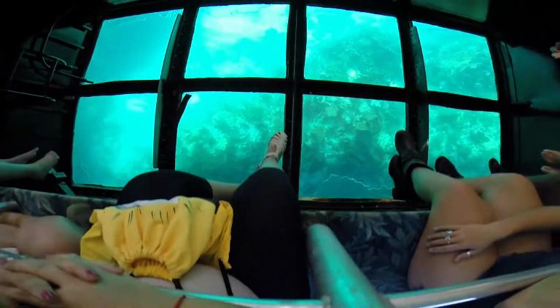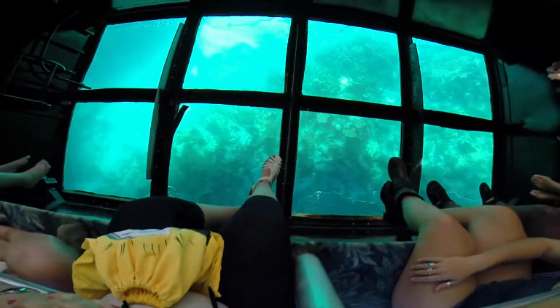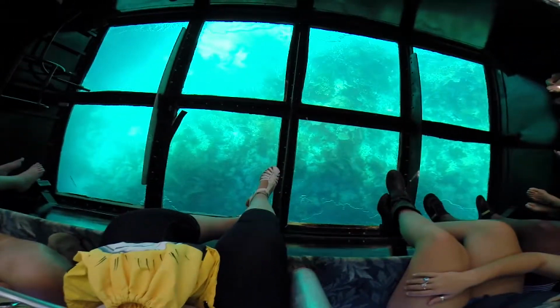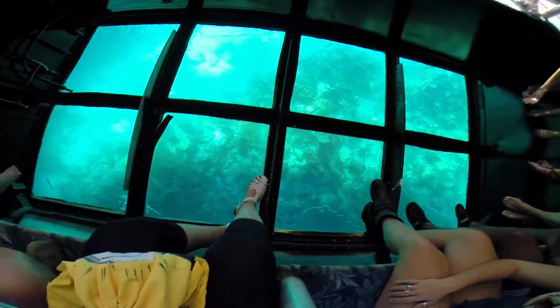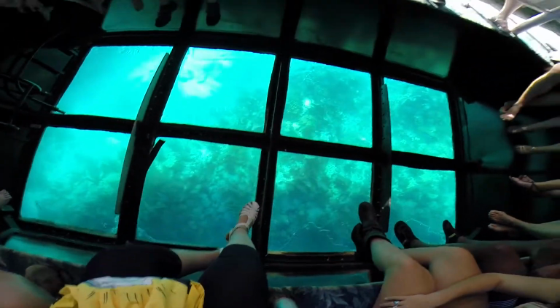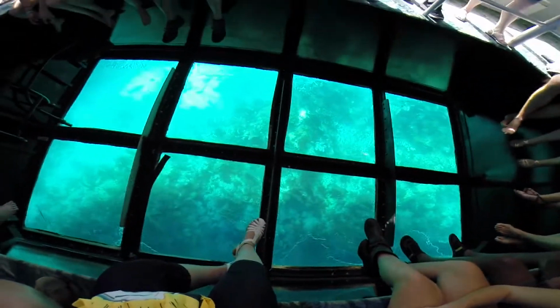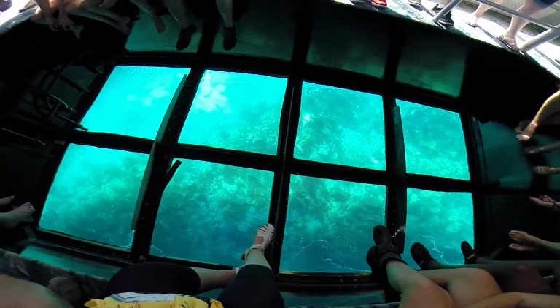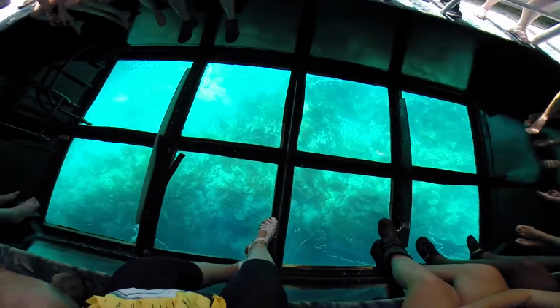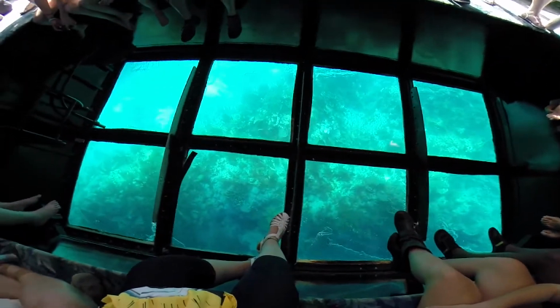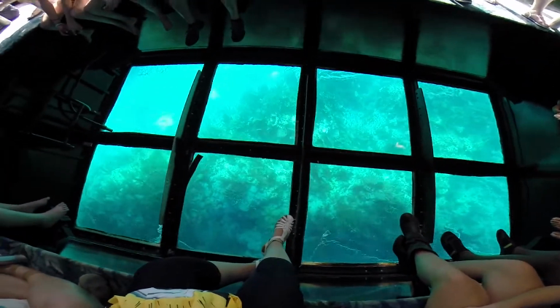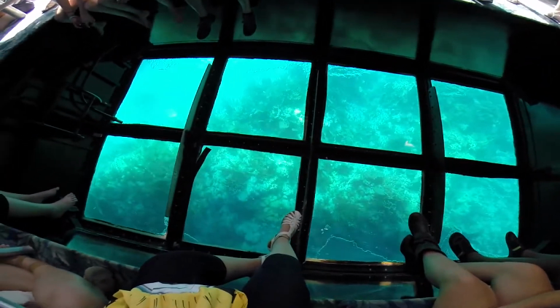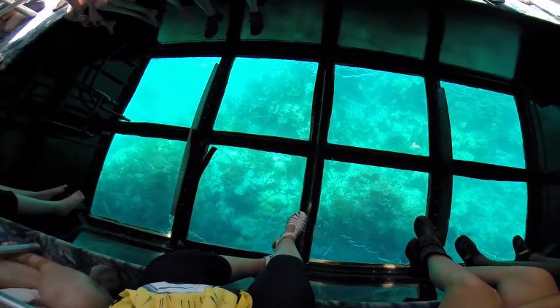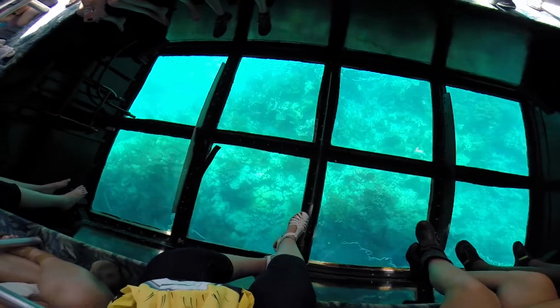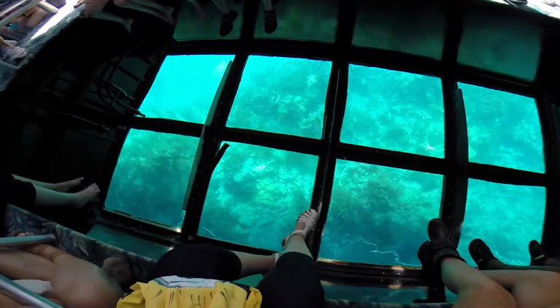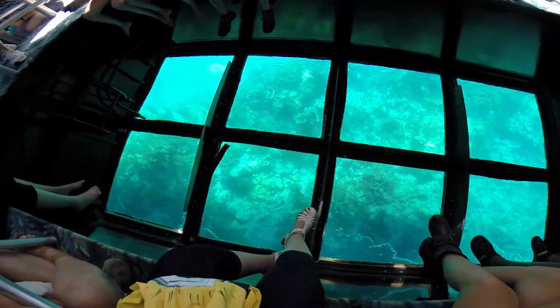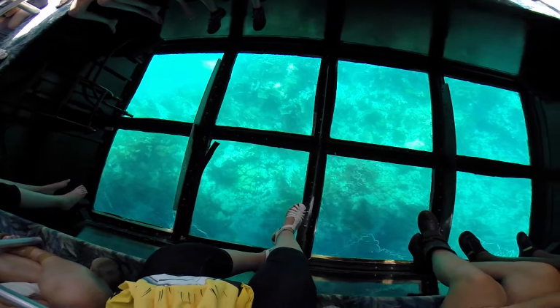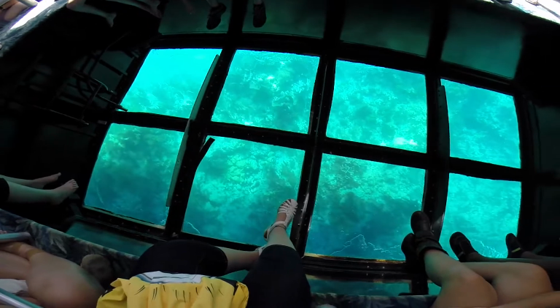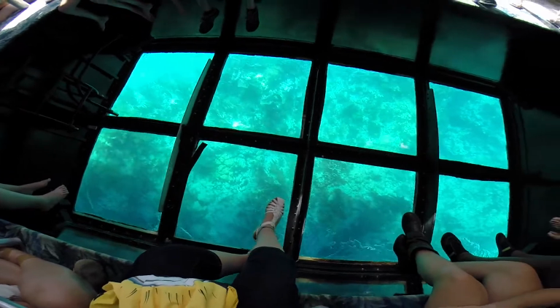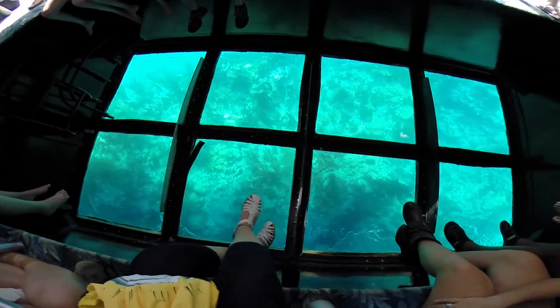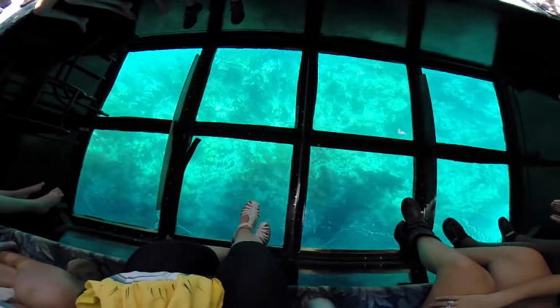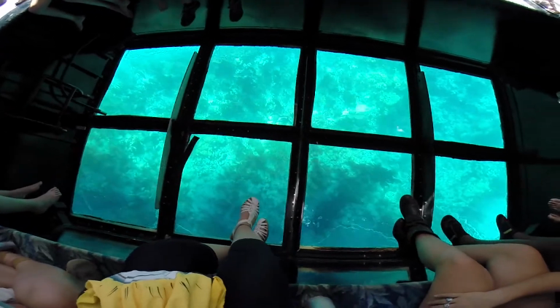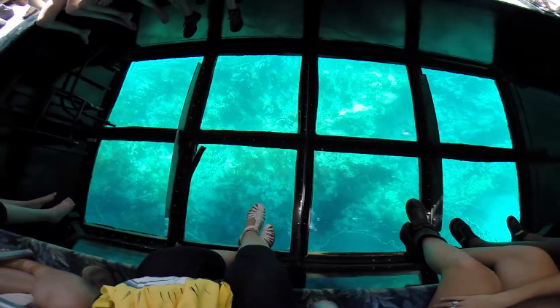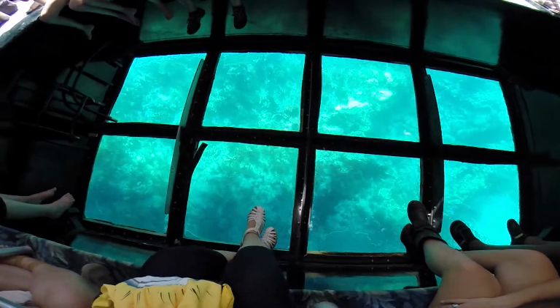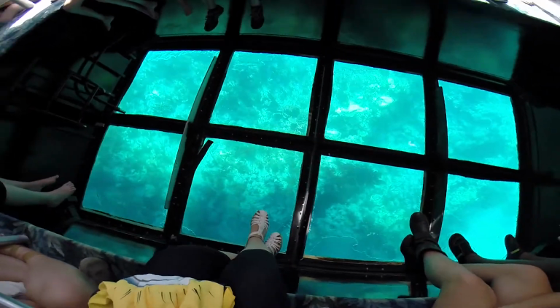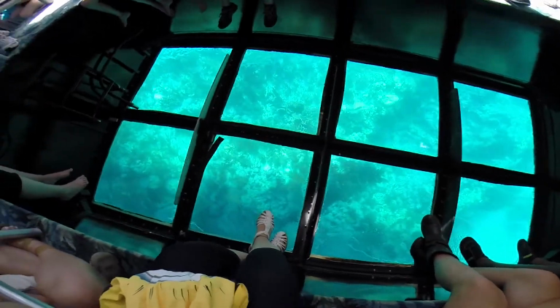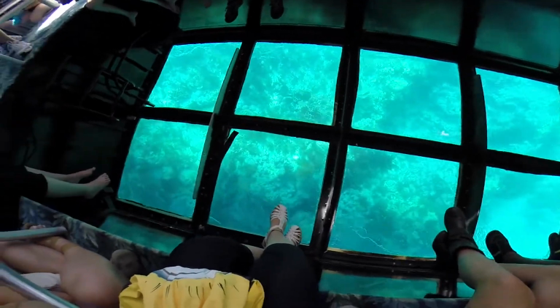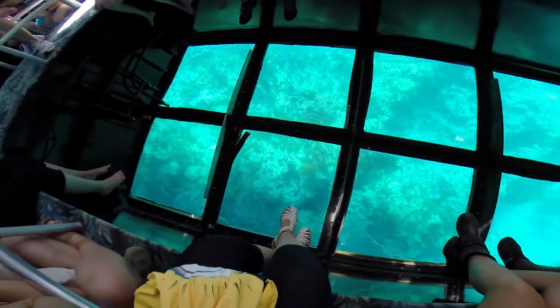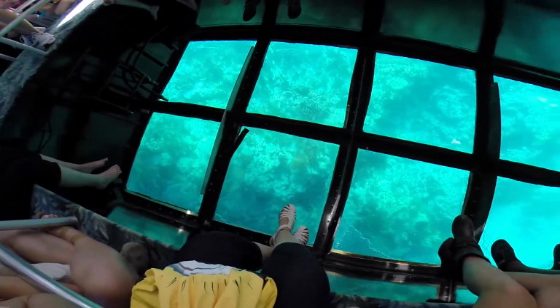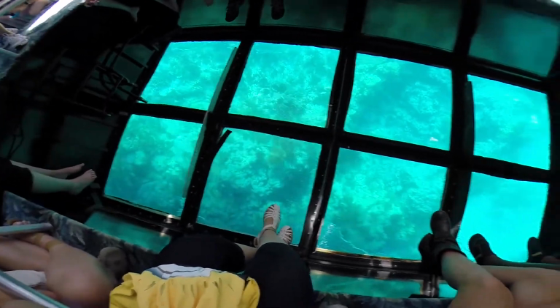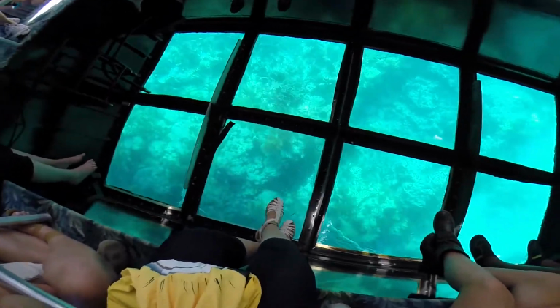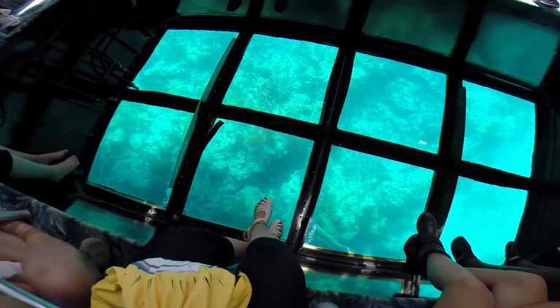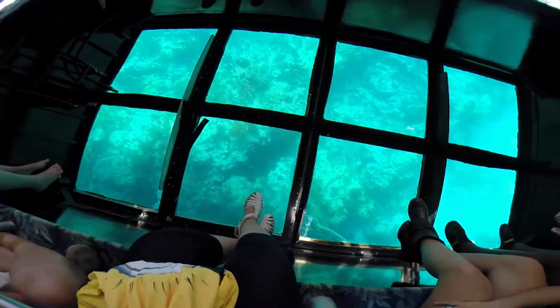A lot of times you may see shark's tails sticking up underneath there. They're a little more active at night time, so chances are you're going to probably see them up underneath there swimming right now.